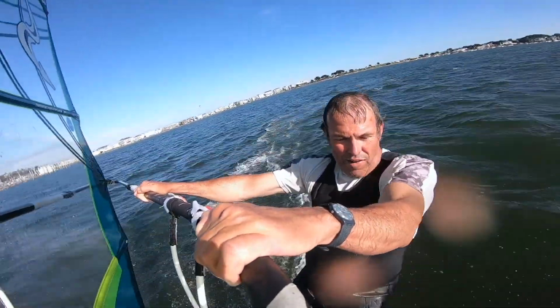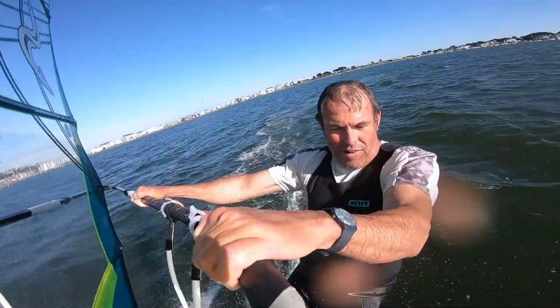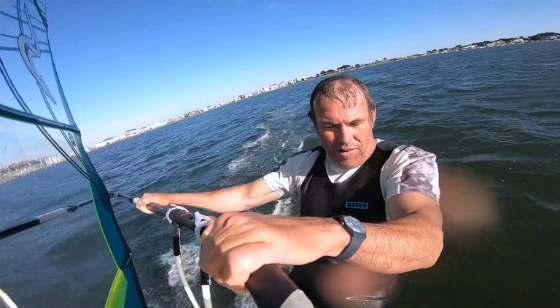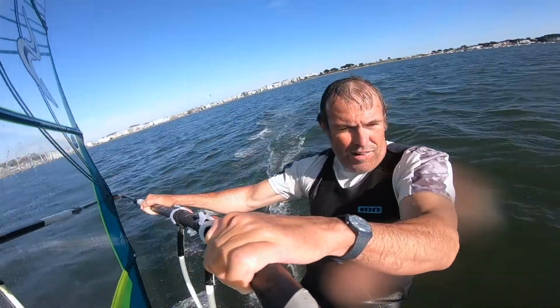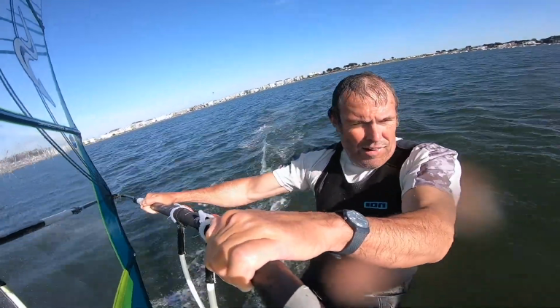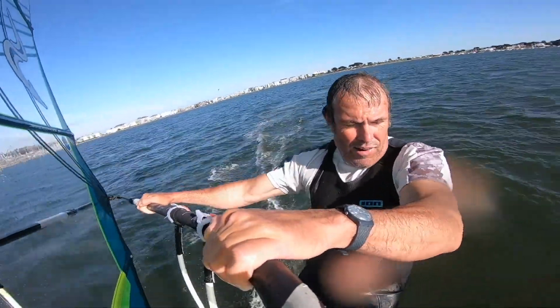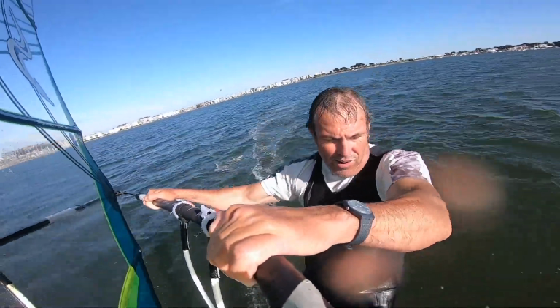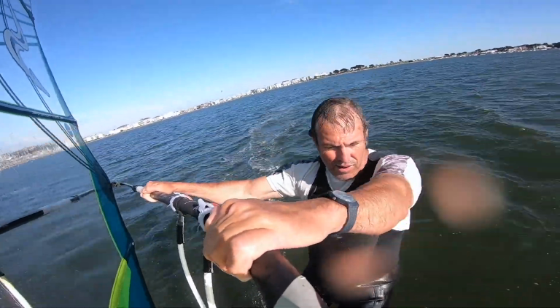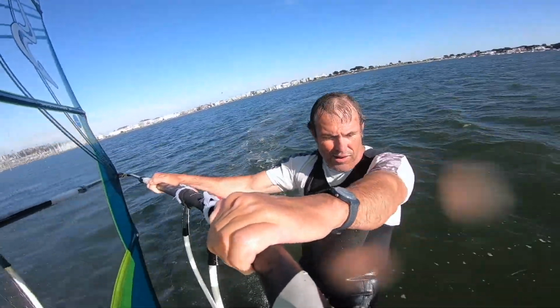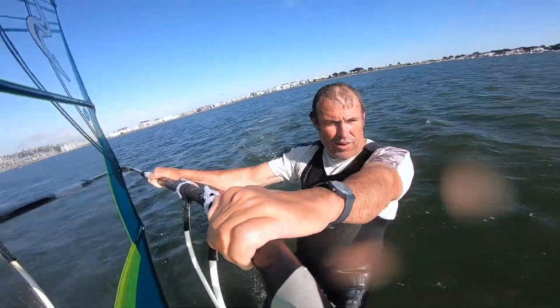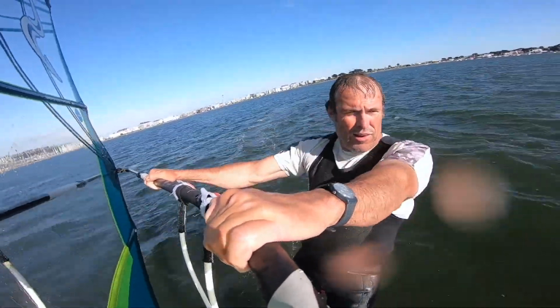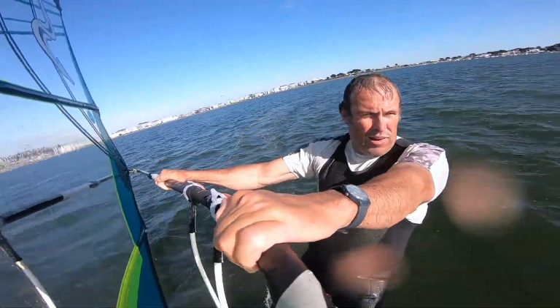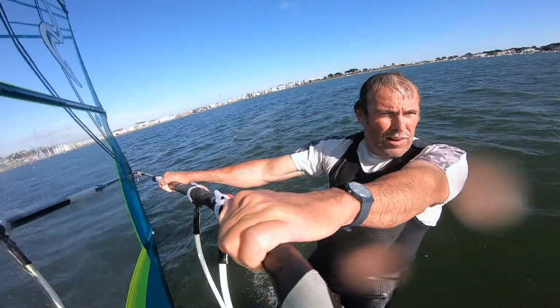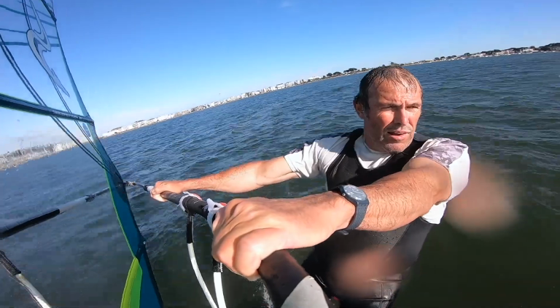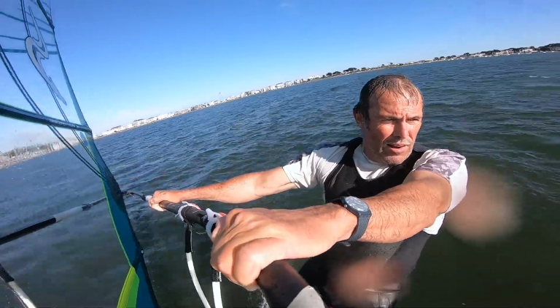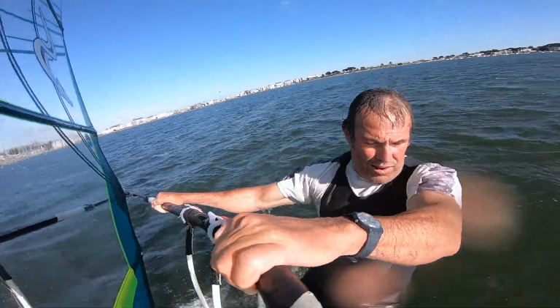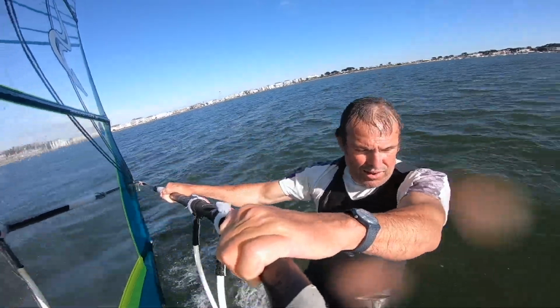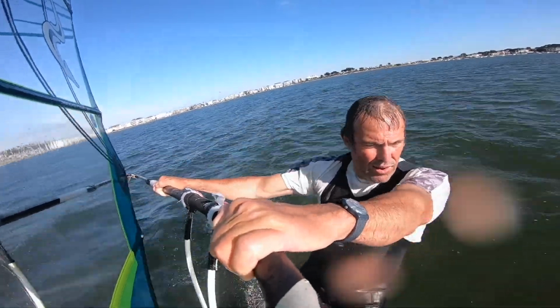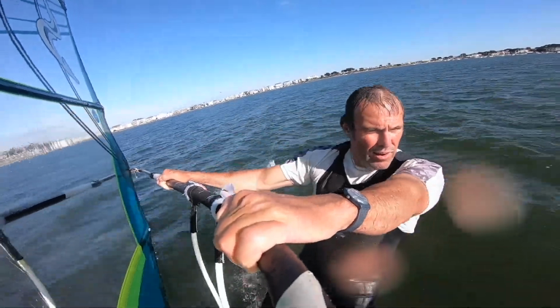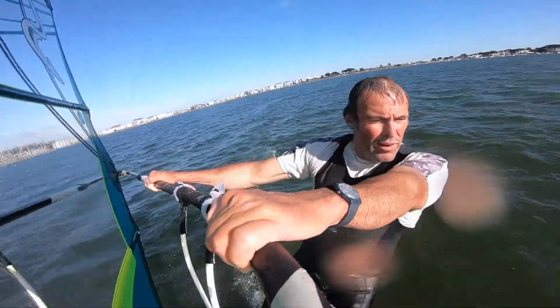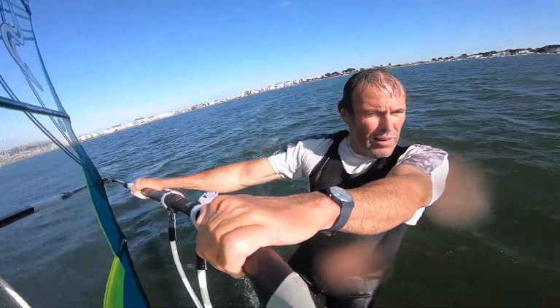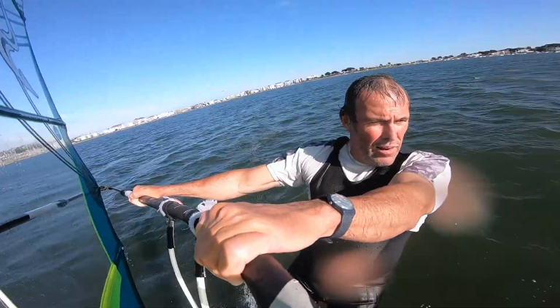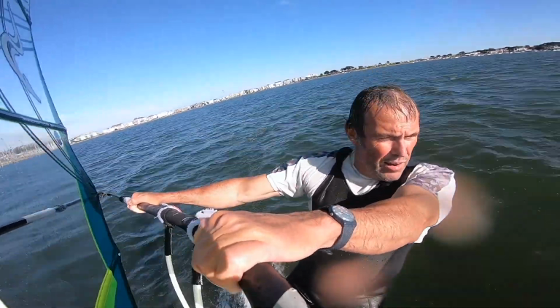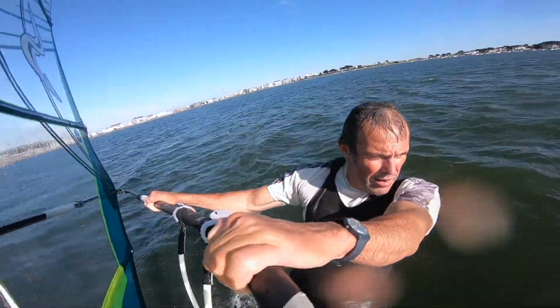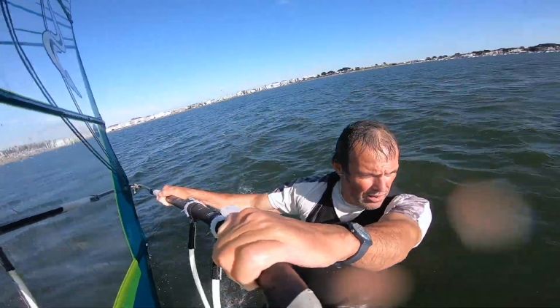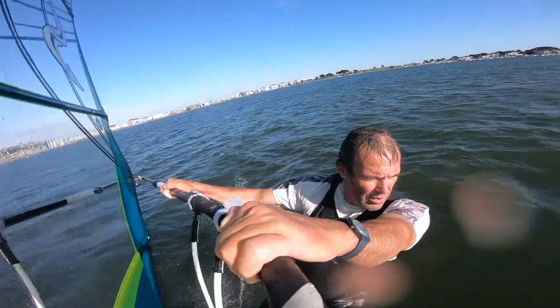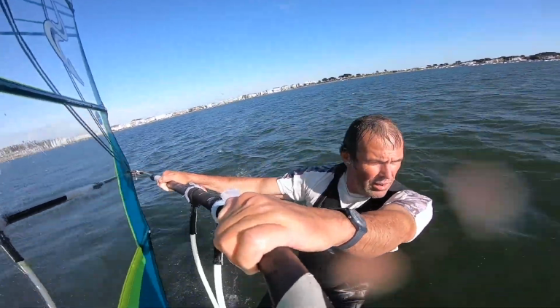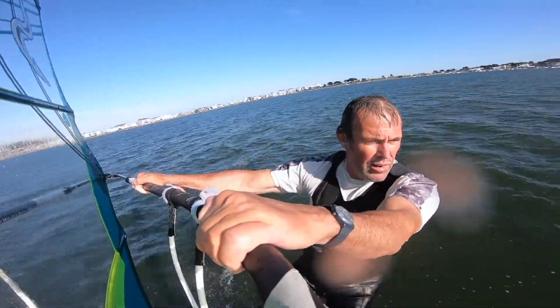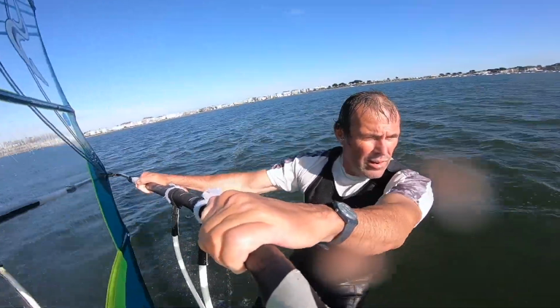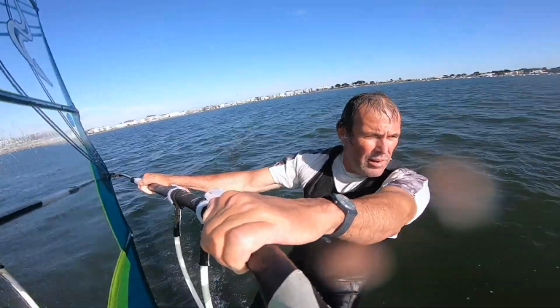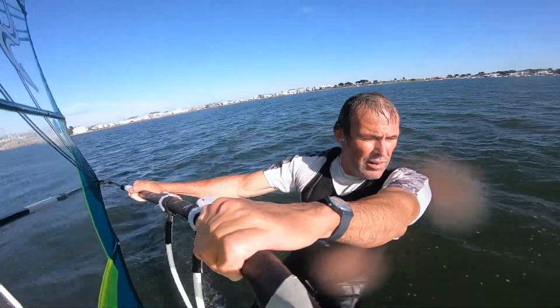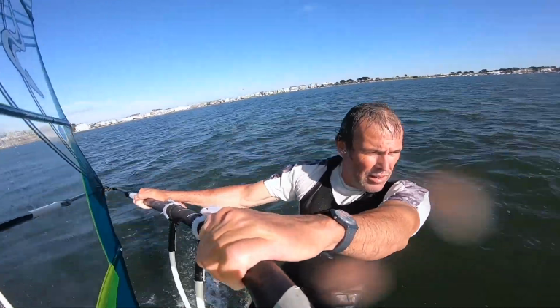Early days for me on foiling, but loving the feel. The efficiency is incredible.